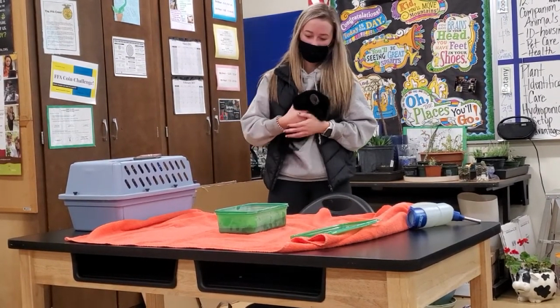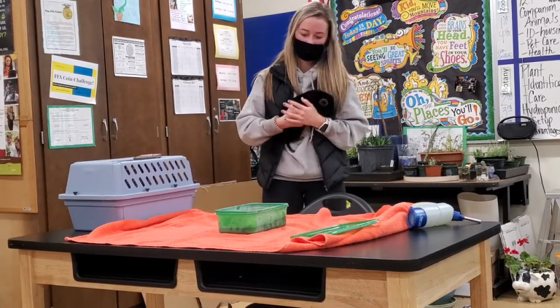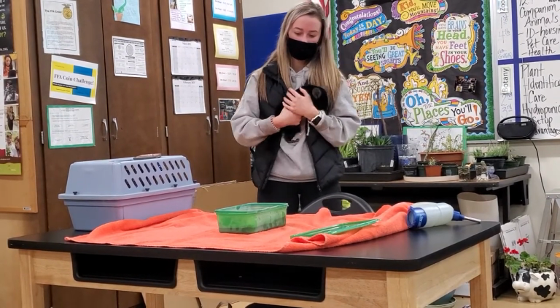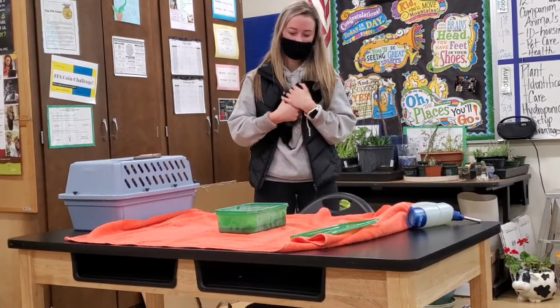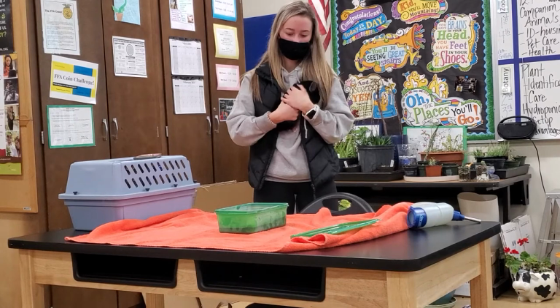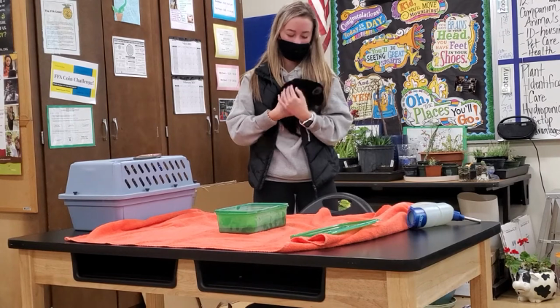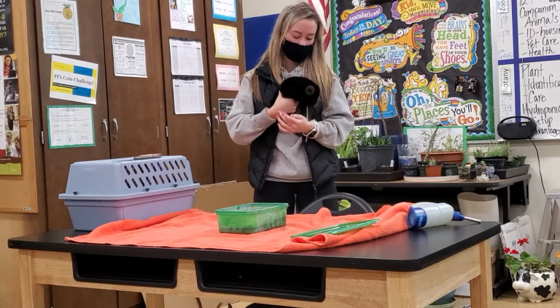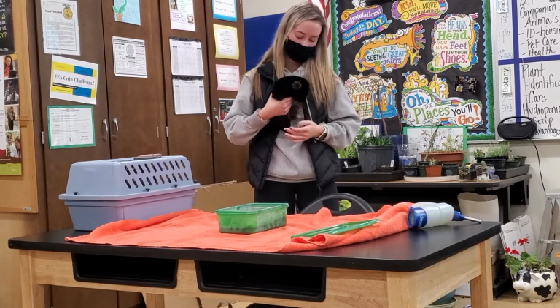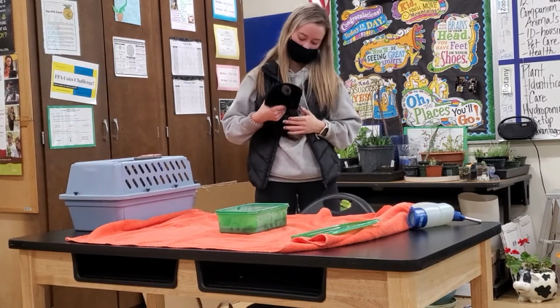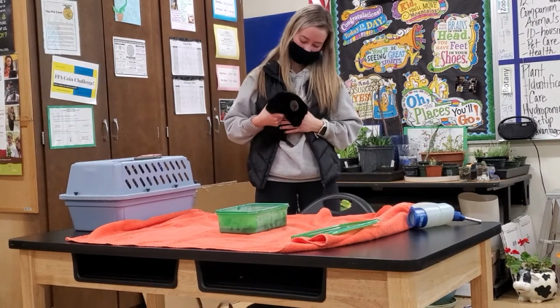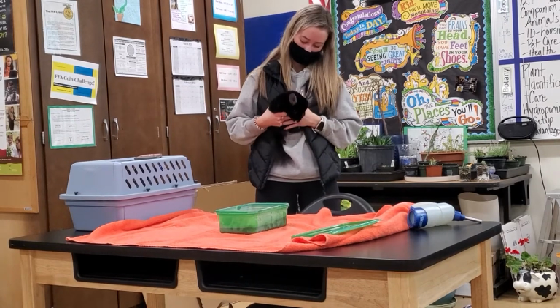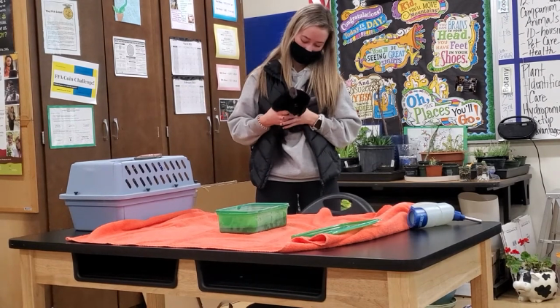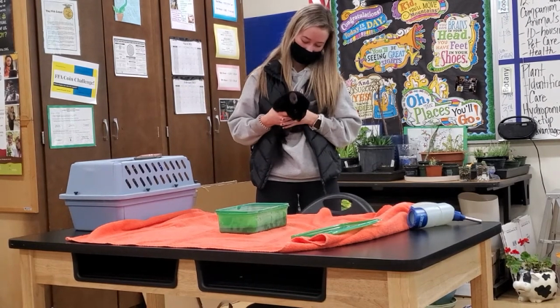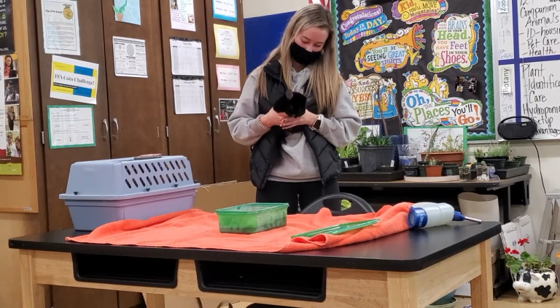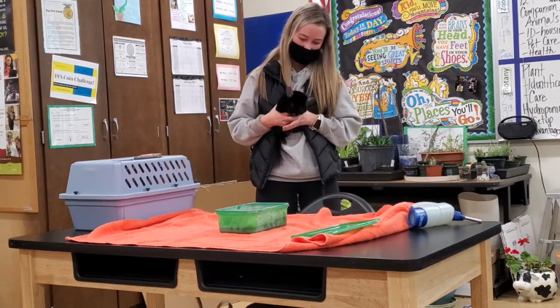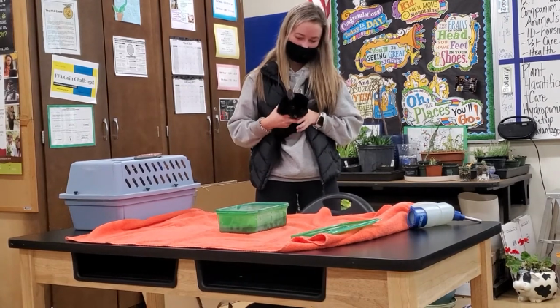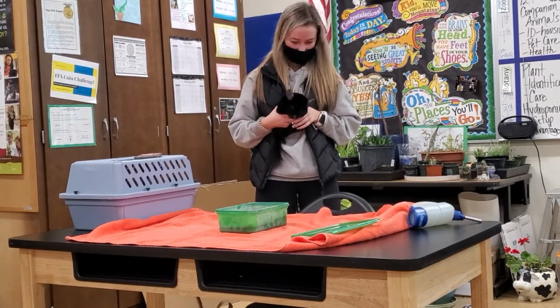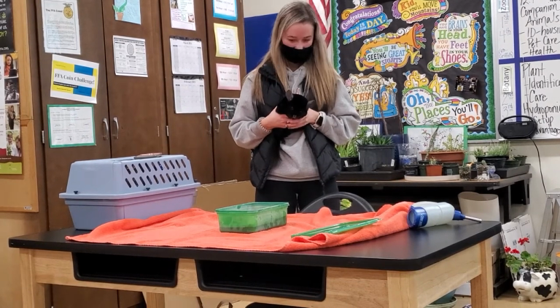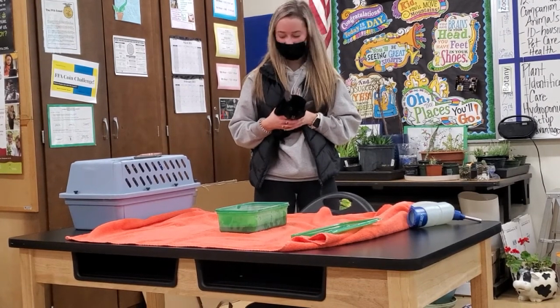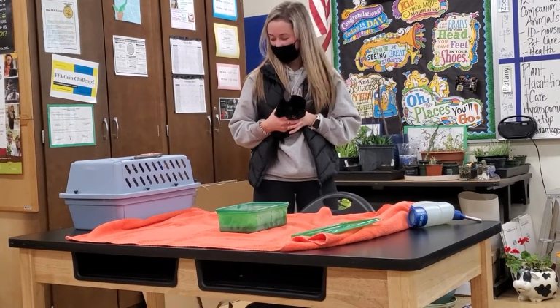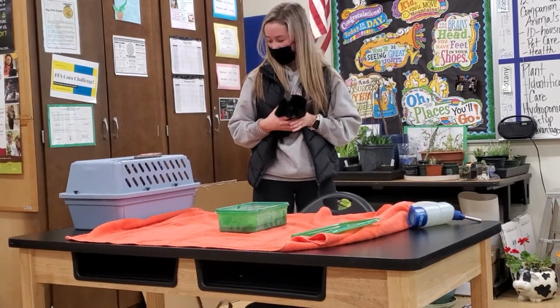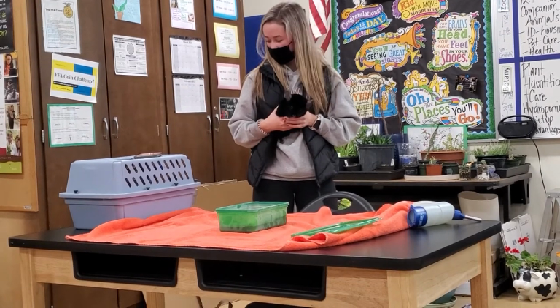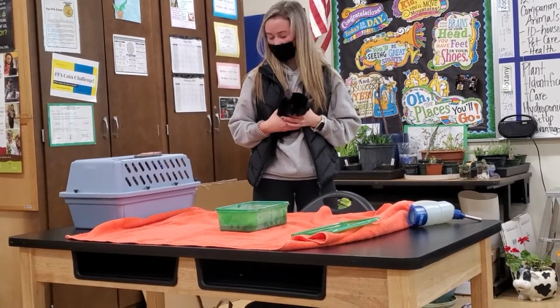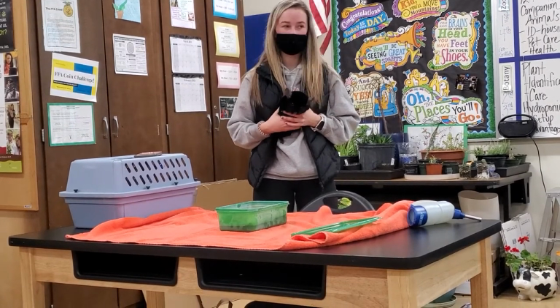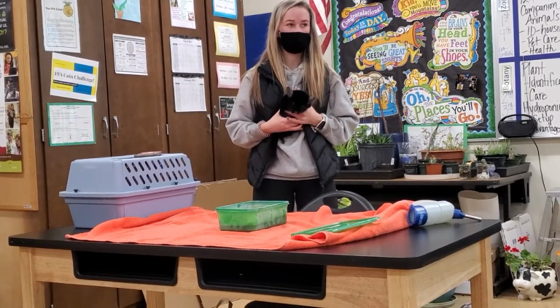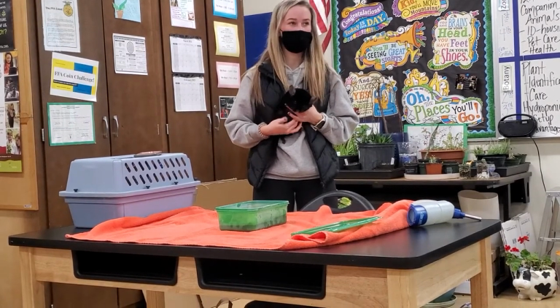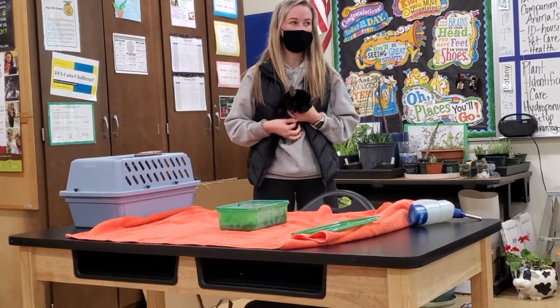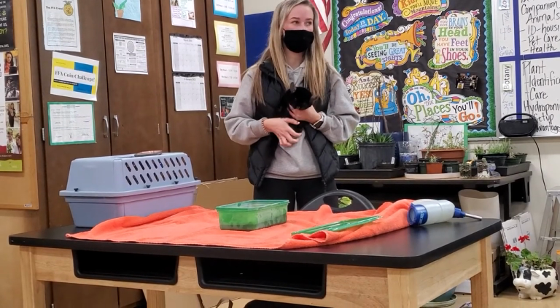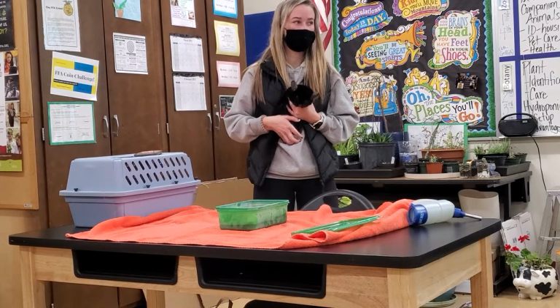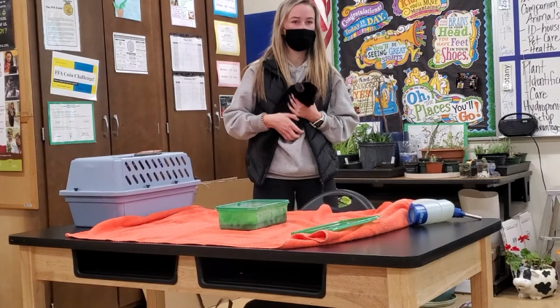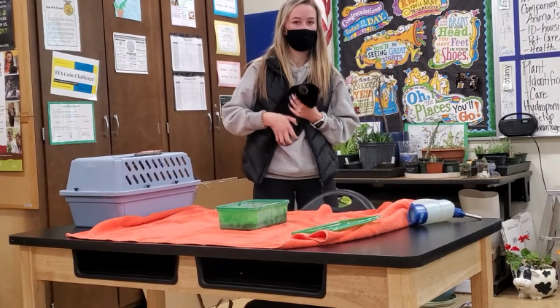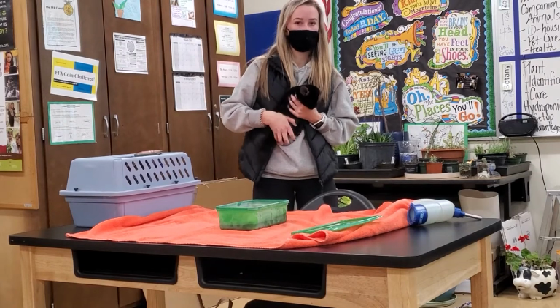He takes a dust bath, which is right here. He only eats grains — he can't have fruits or vegetables.